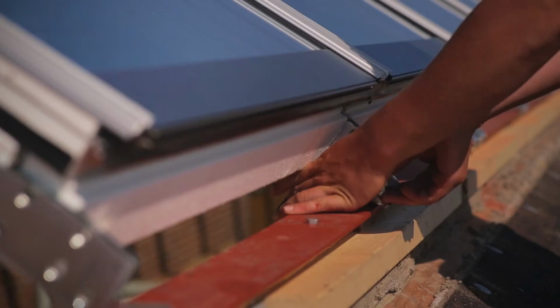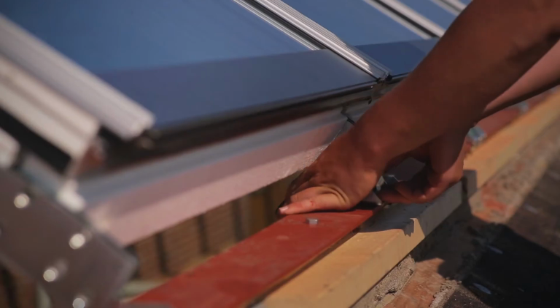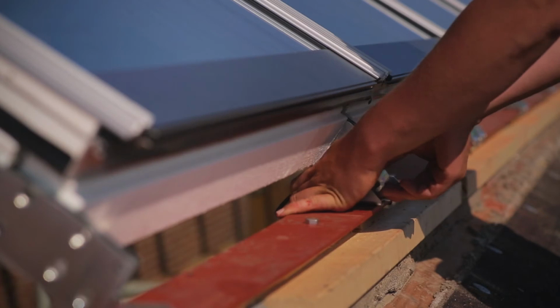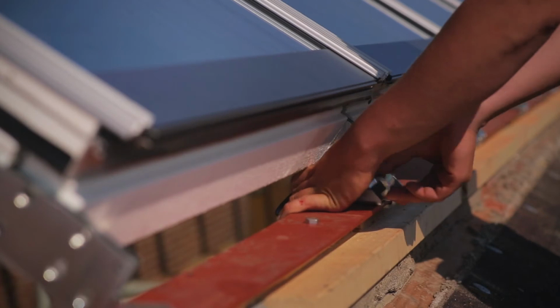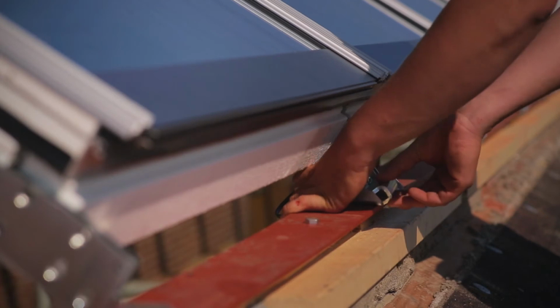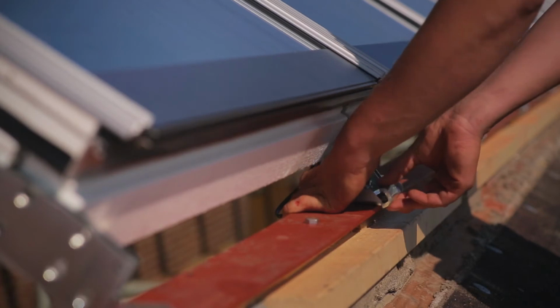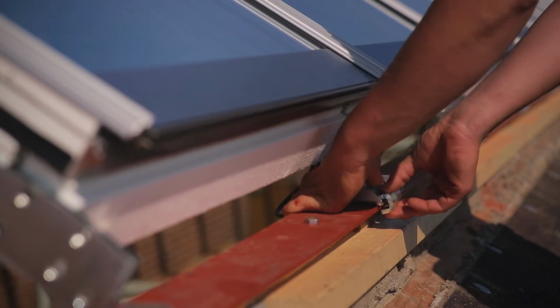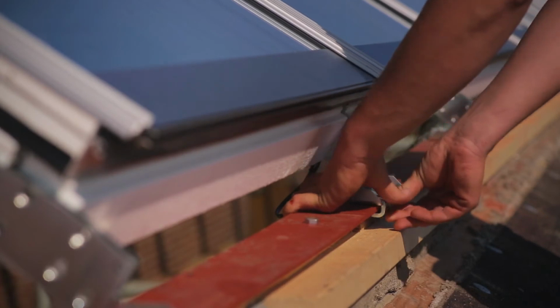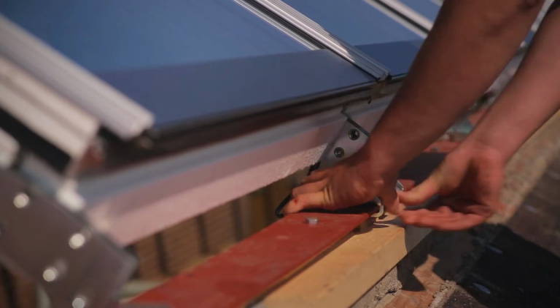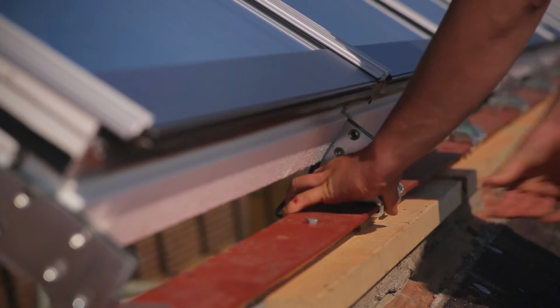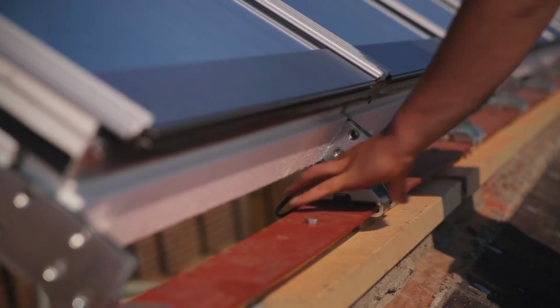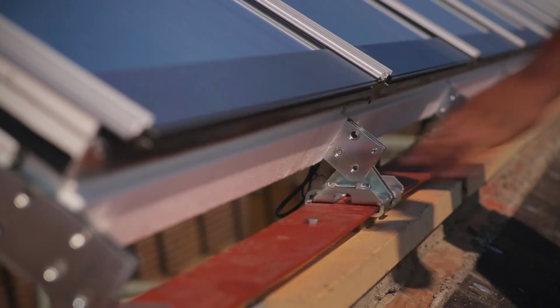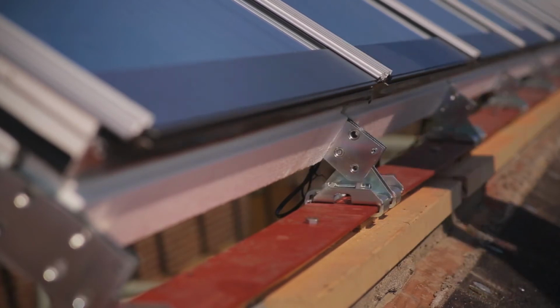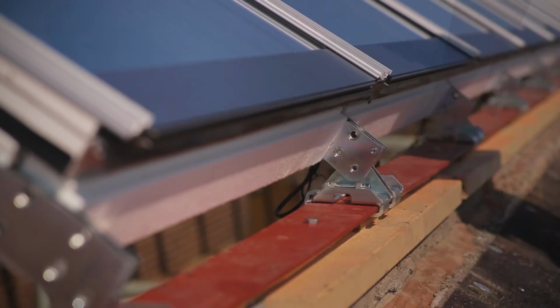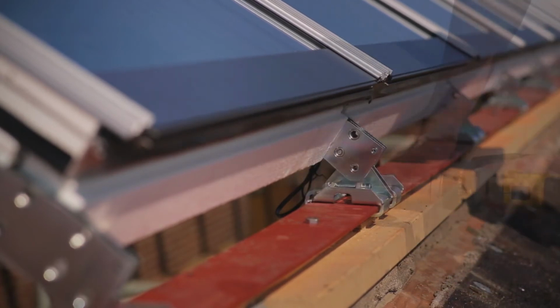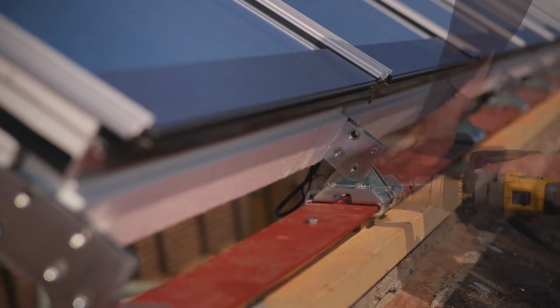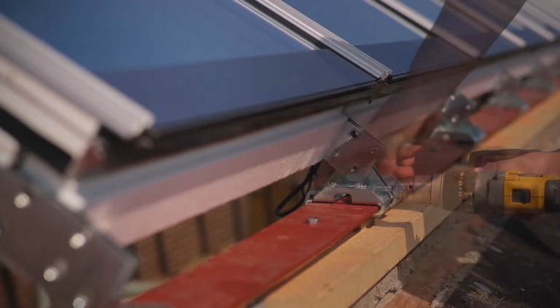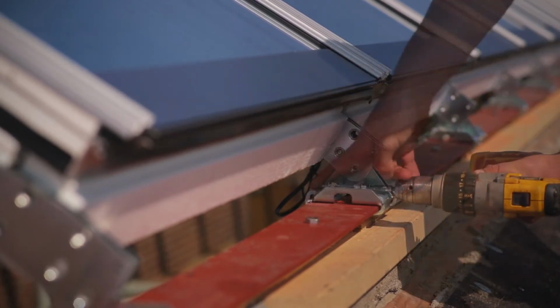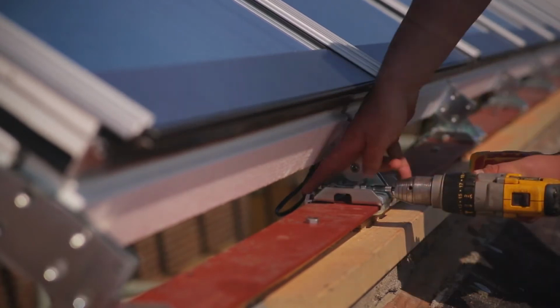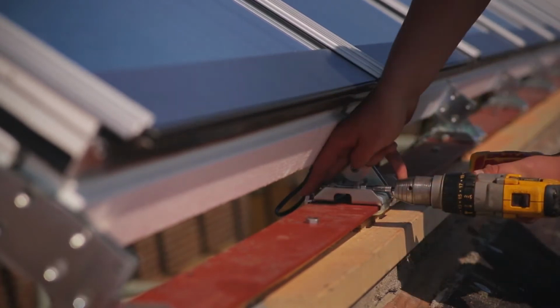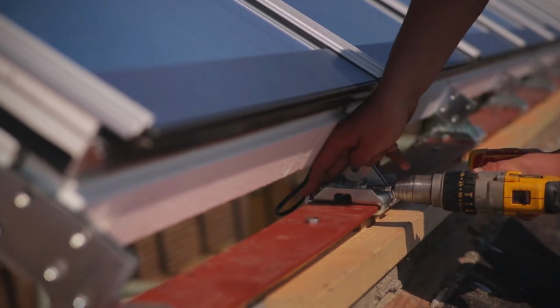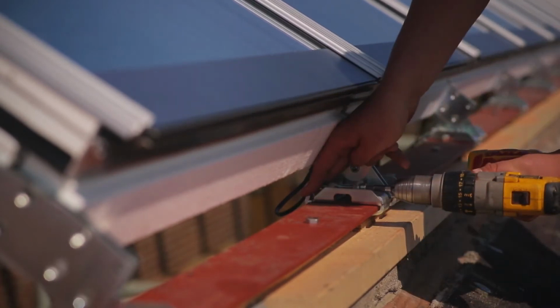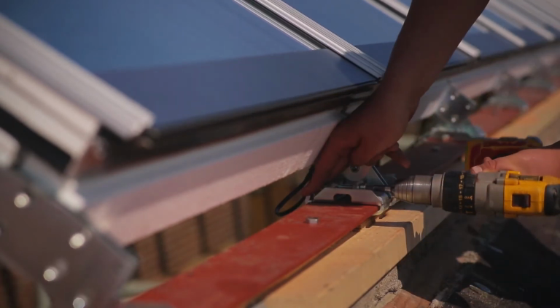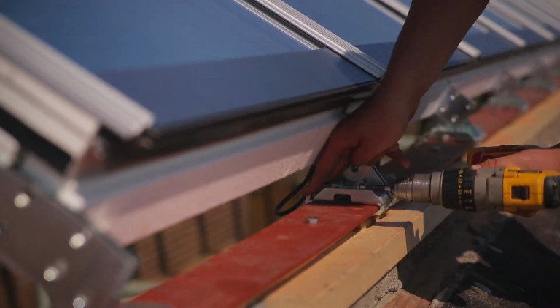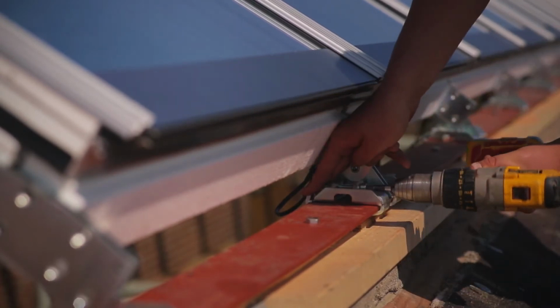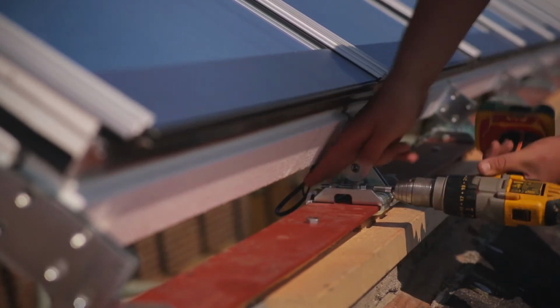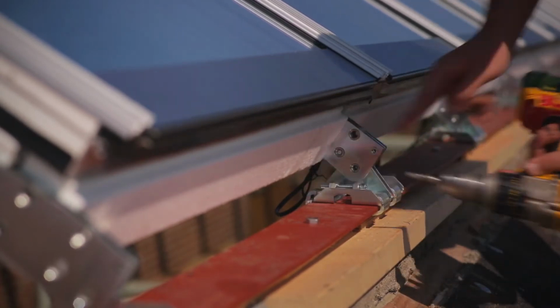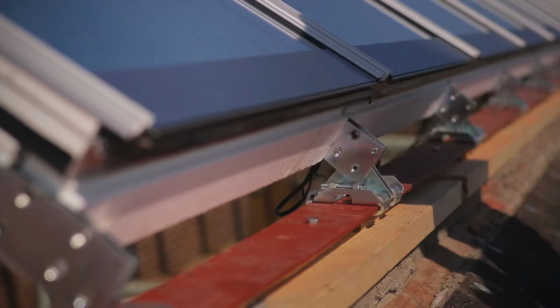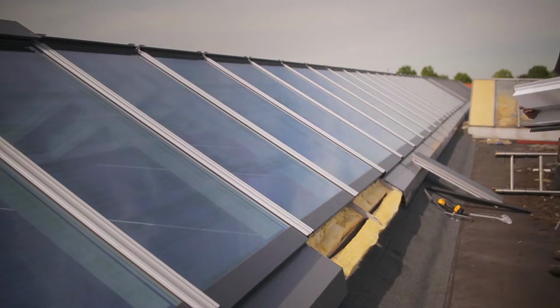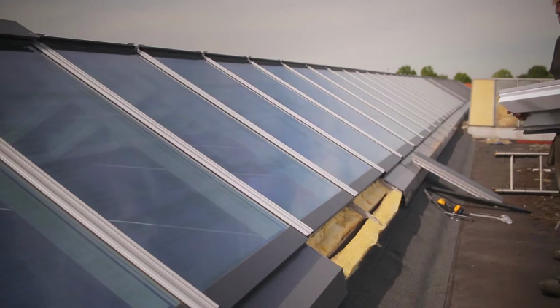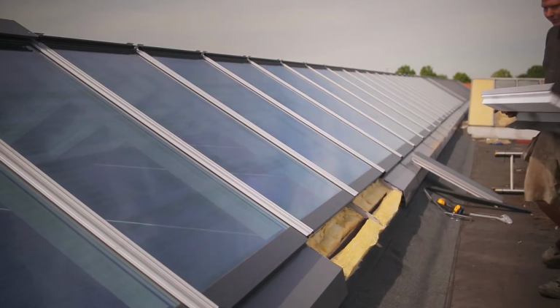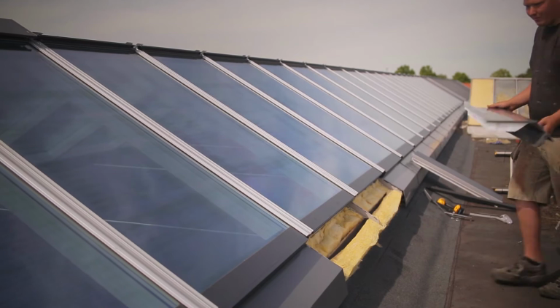With clamps, brackets, click-on flashing and cladding, it doesn't take more than a few minutes.